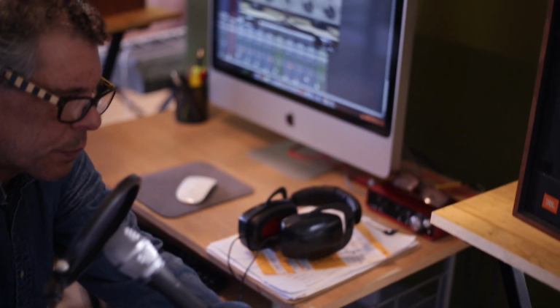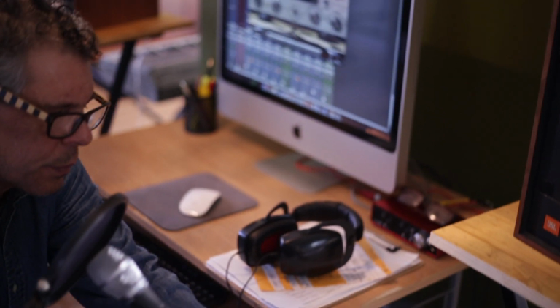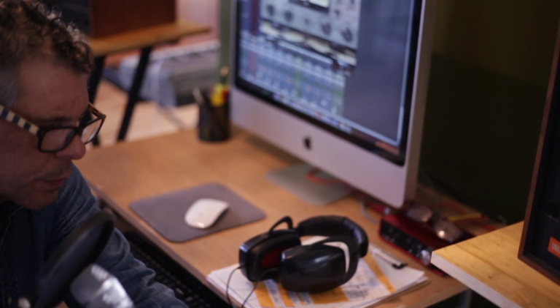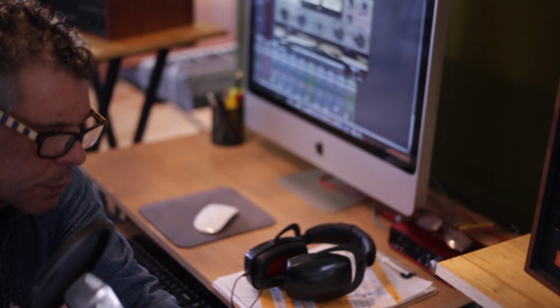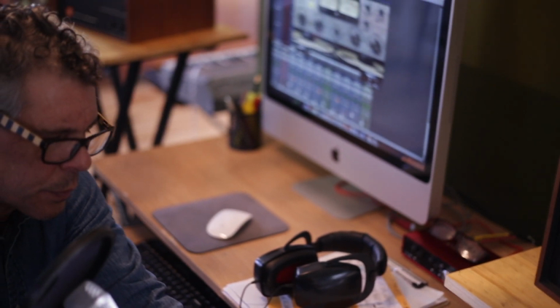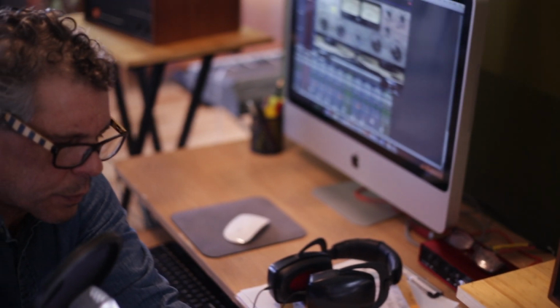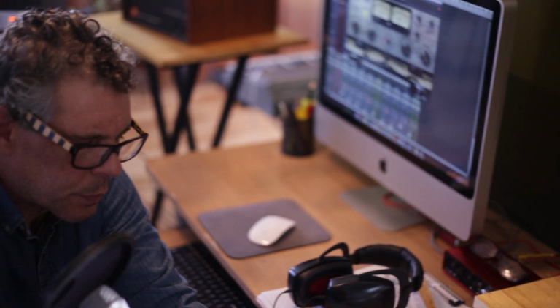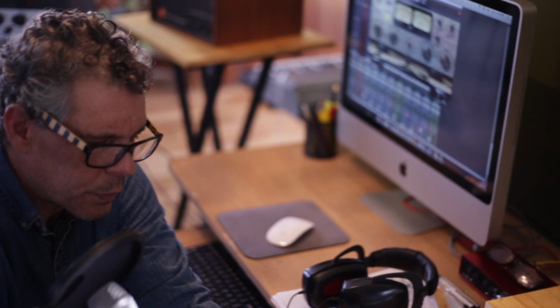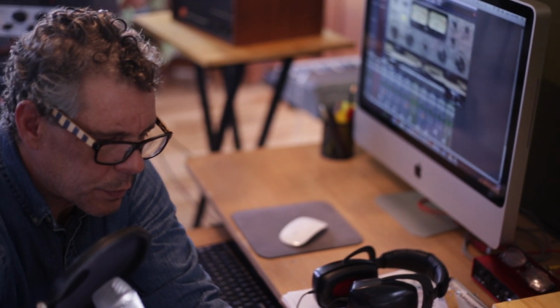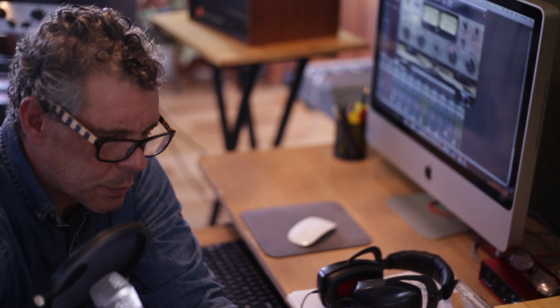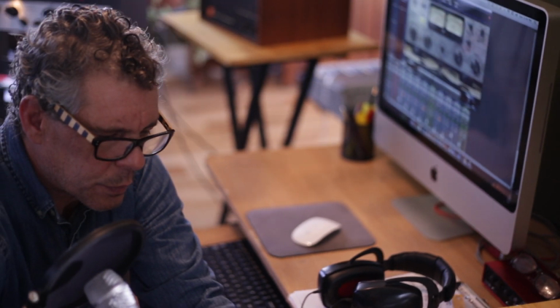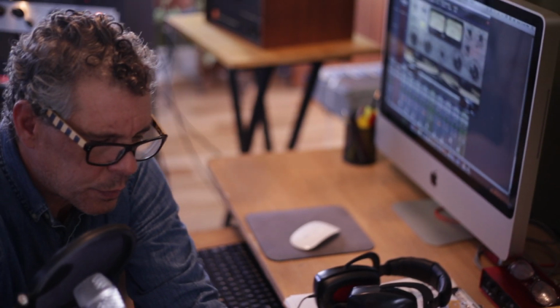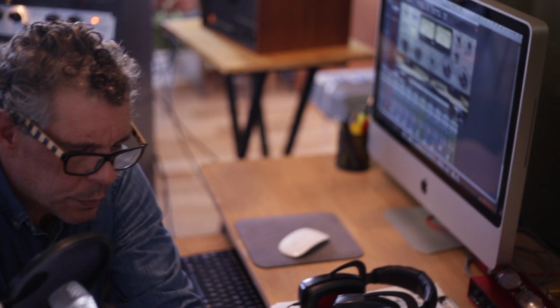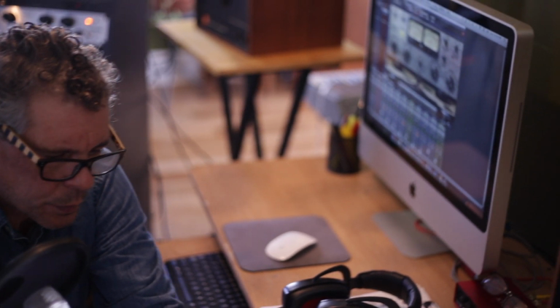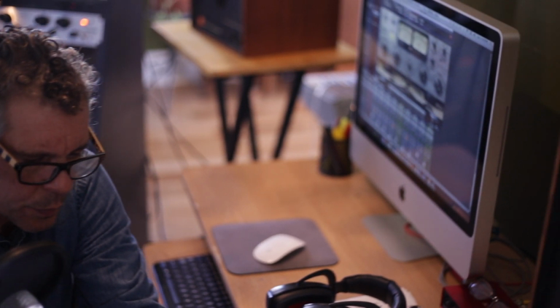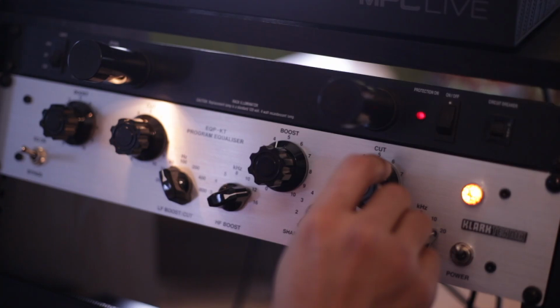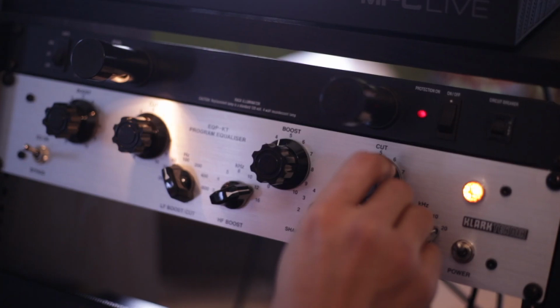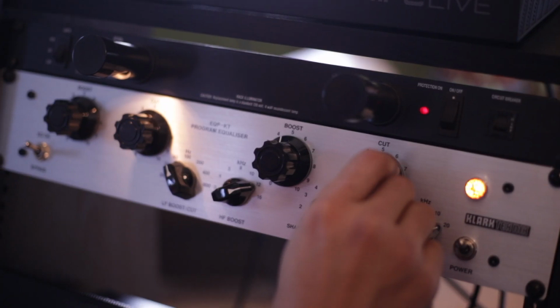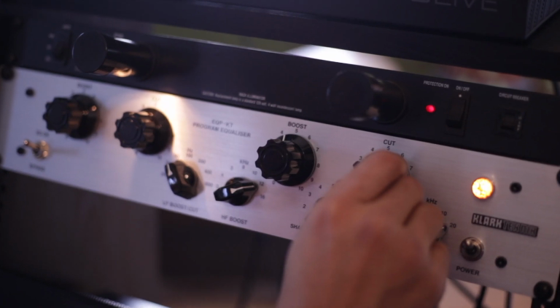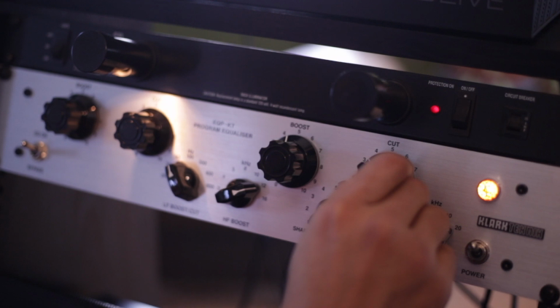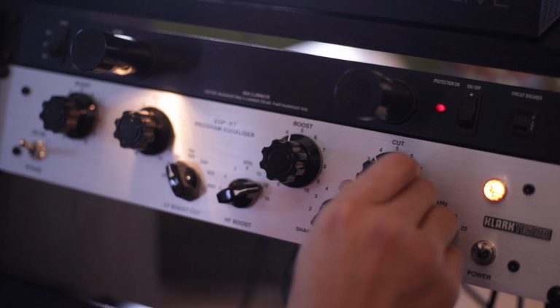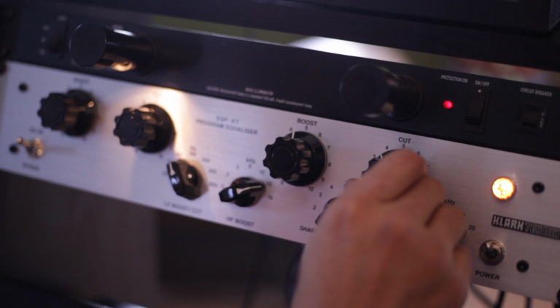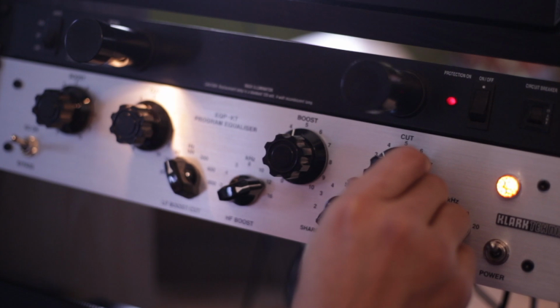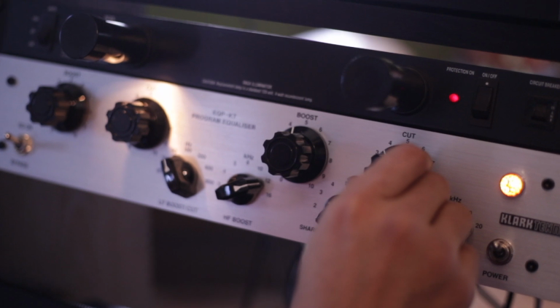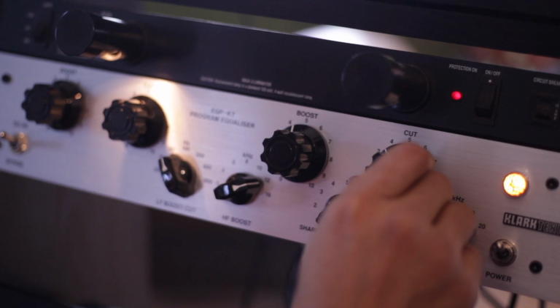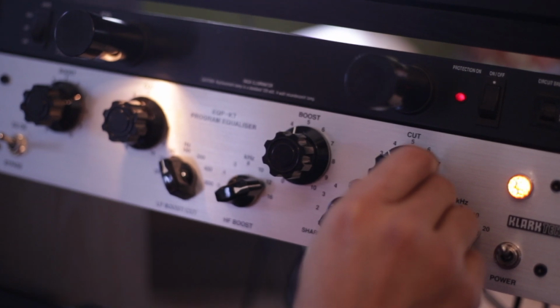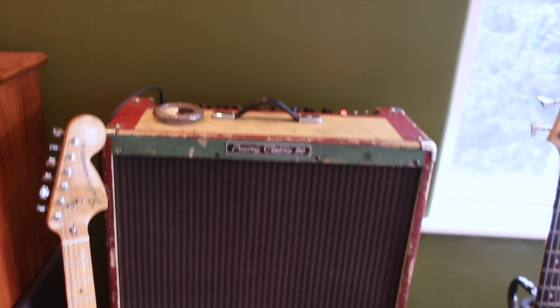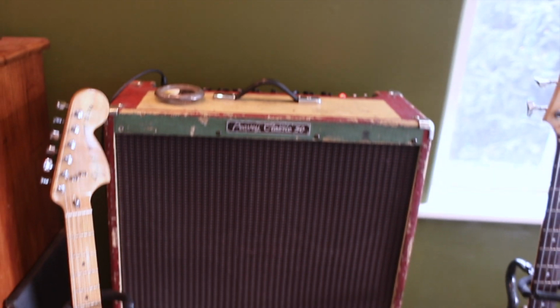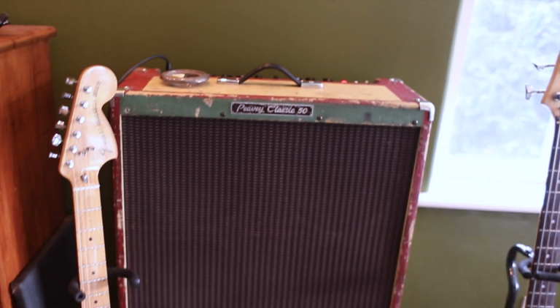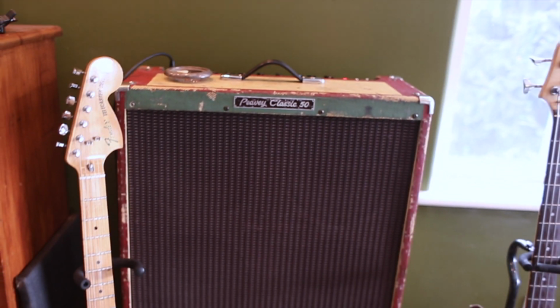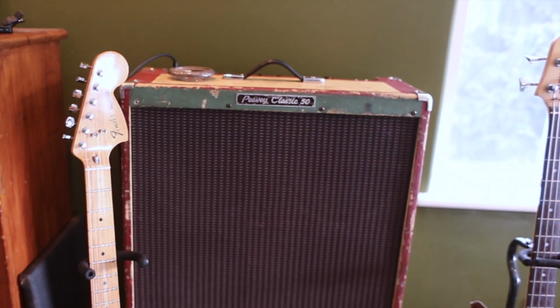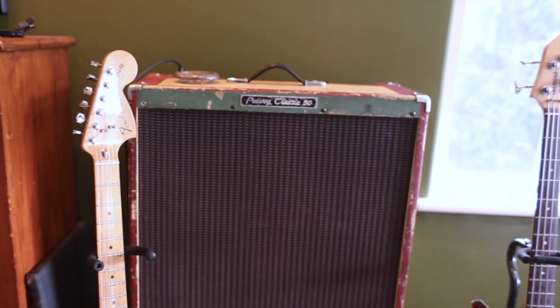We work in Pro Tools, fusing modern and vintage equipment and recording techniques.